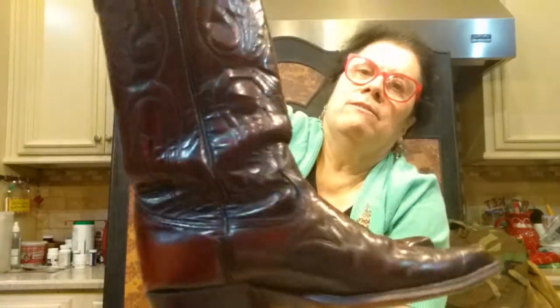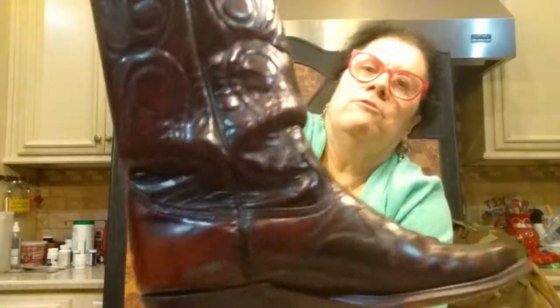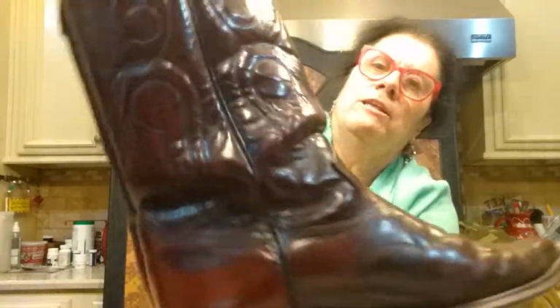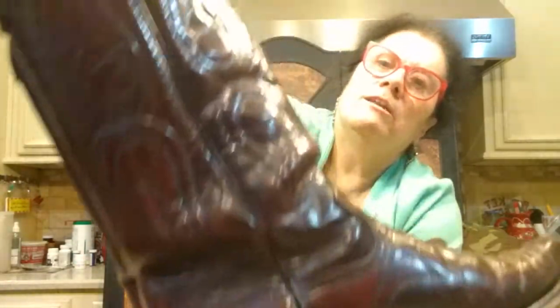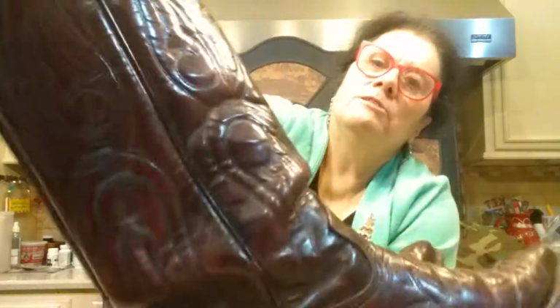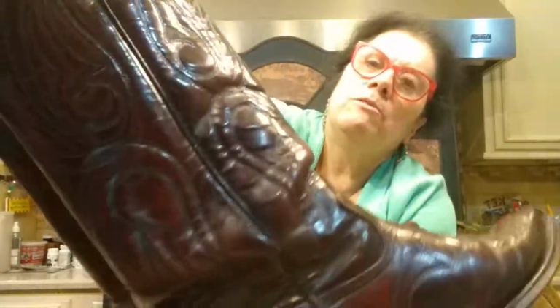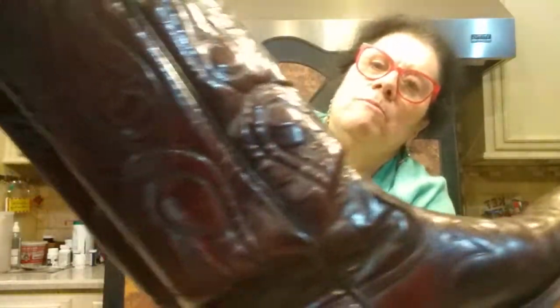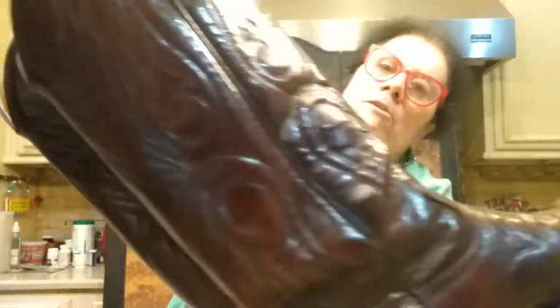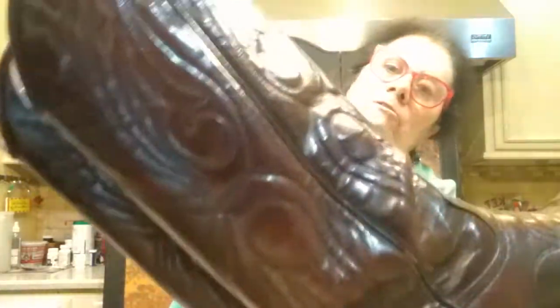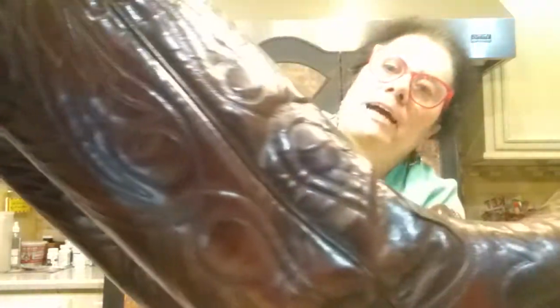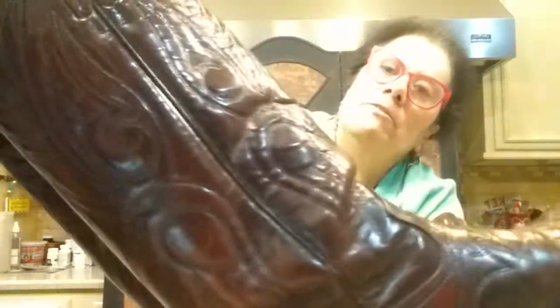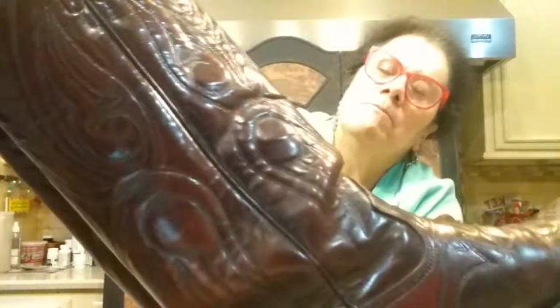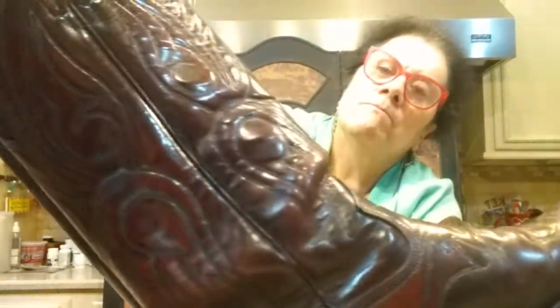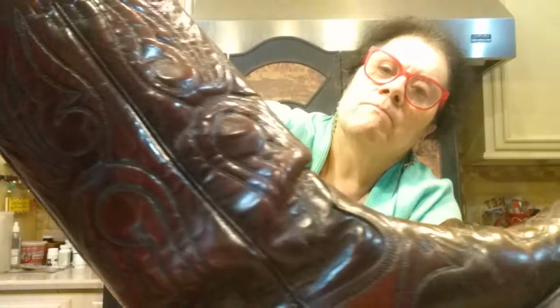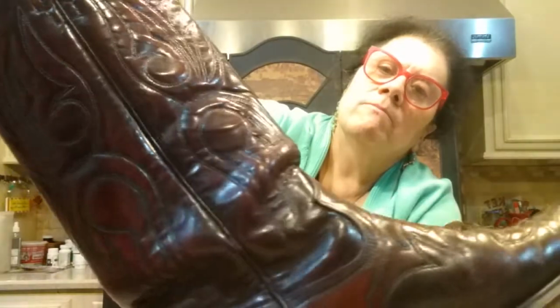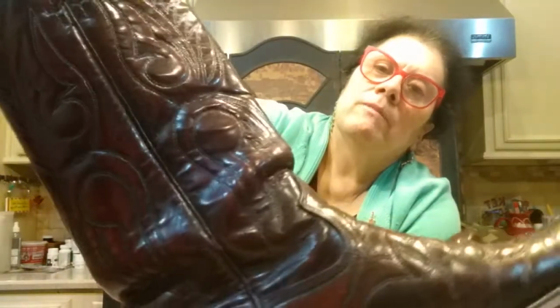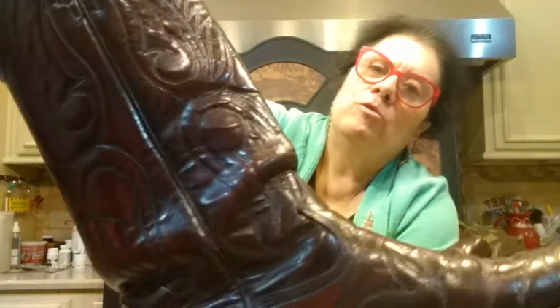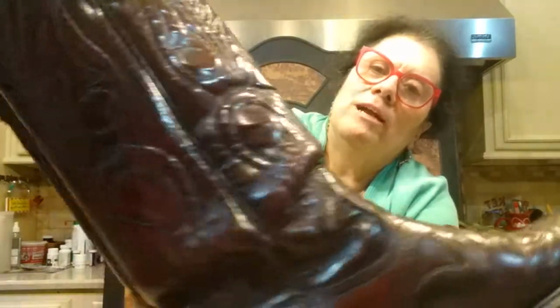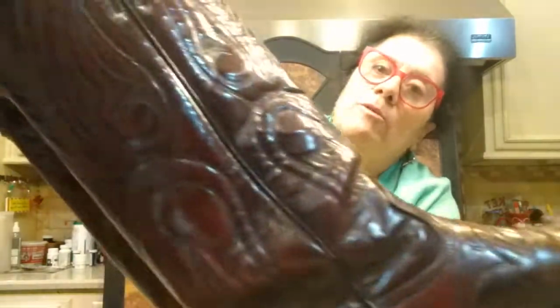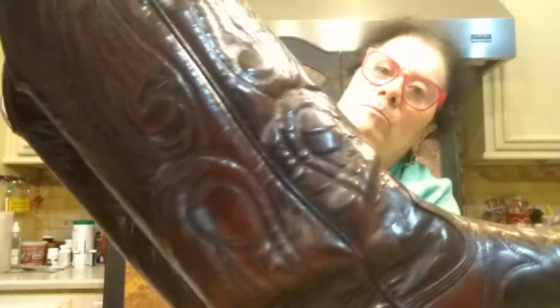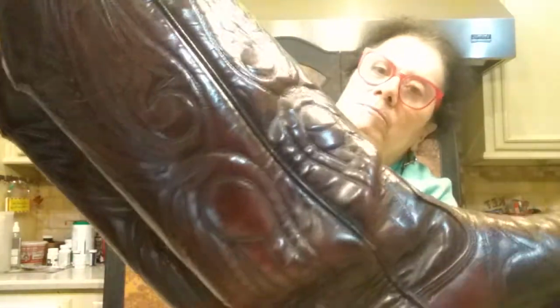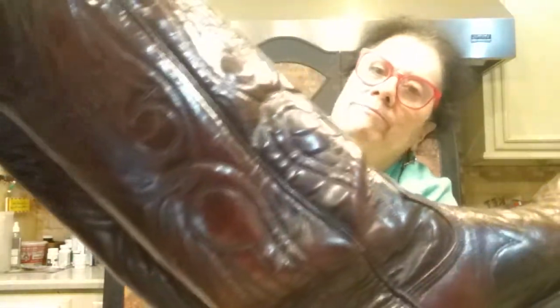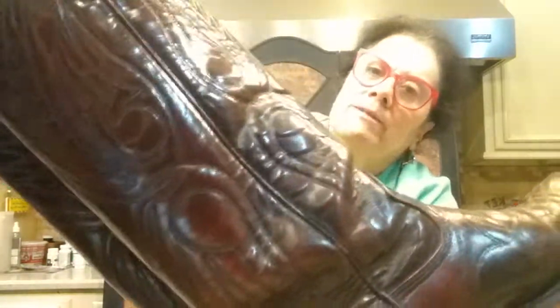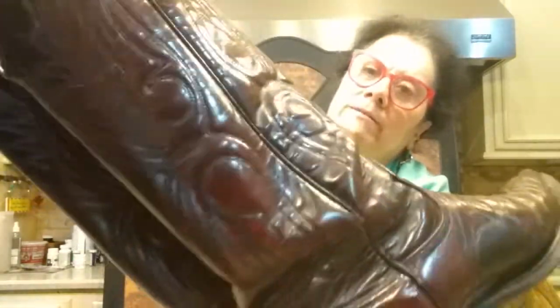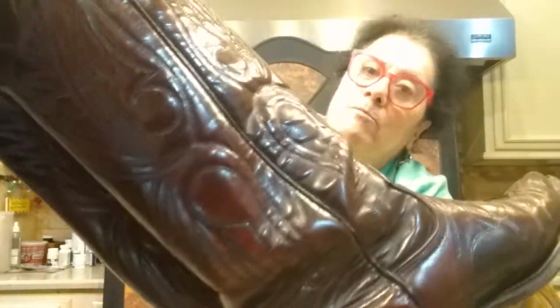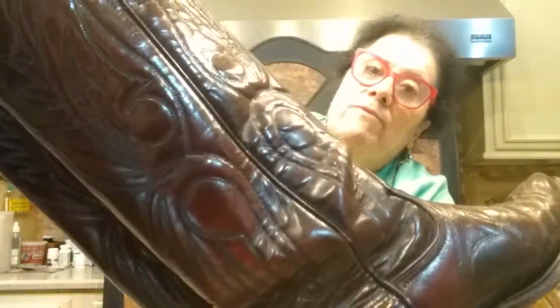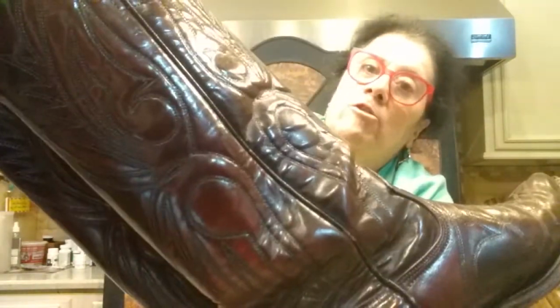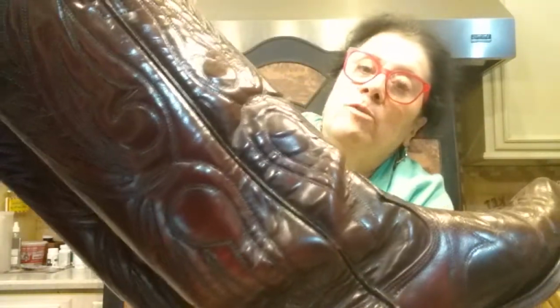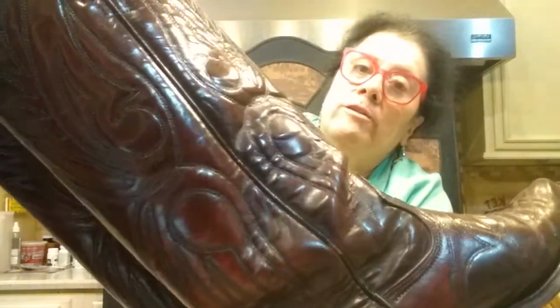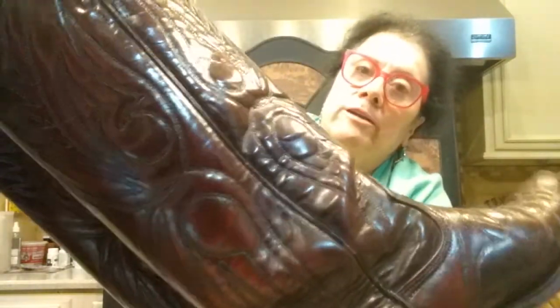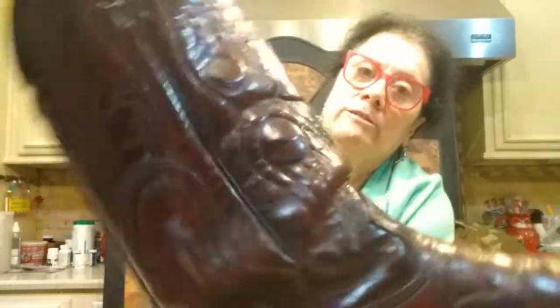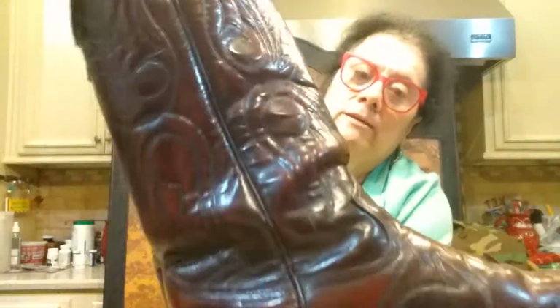Let me show you a close-up of all the design on them. I wish I could wear them, but they might not be anywhere near my size 7.